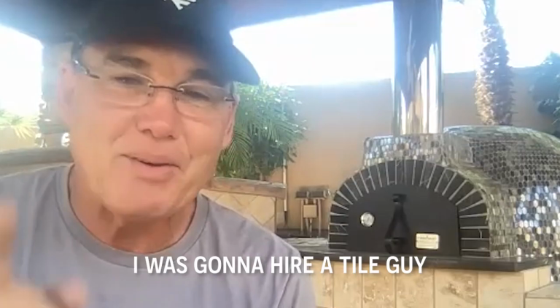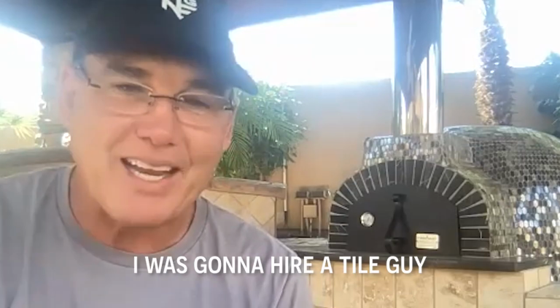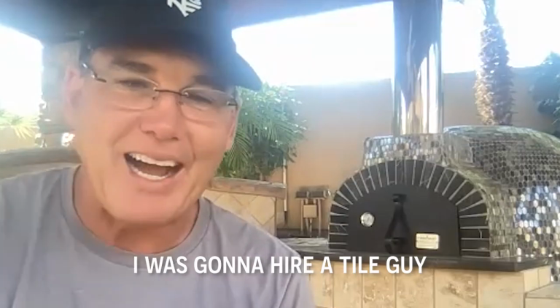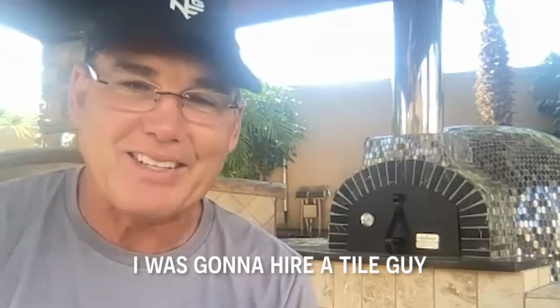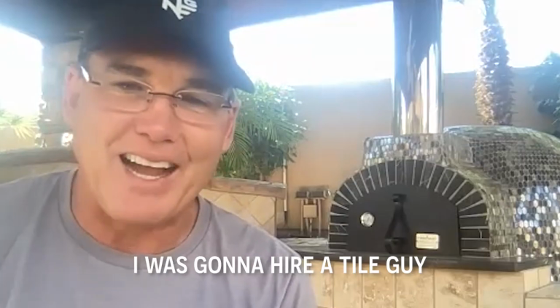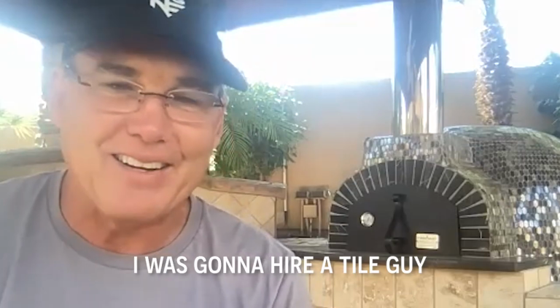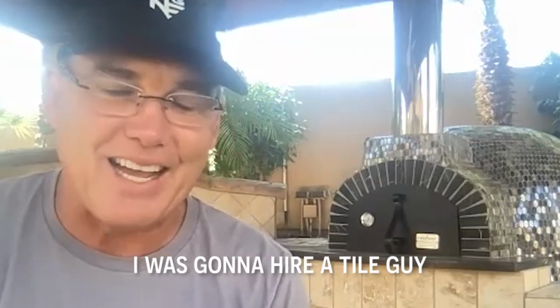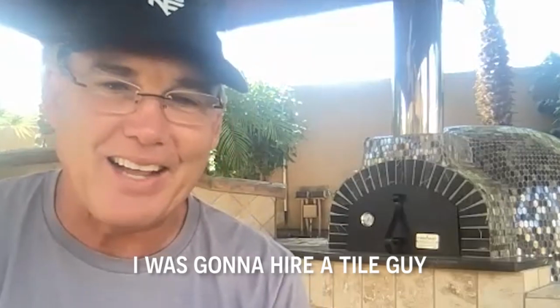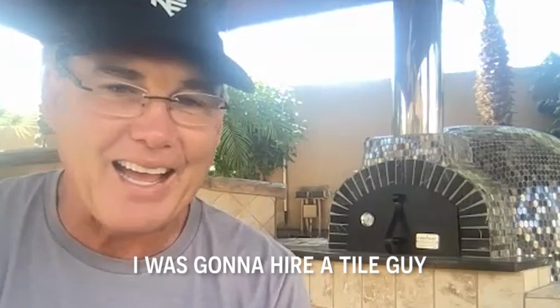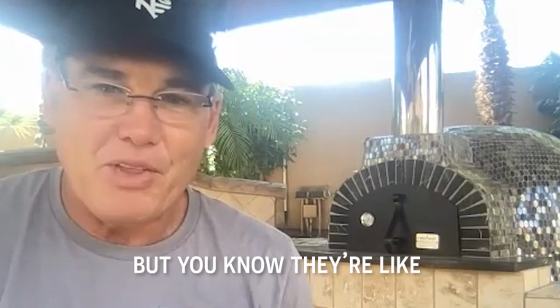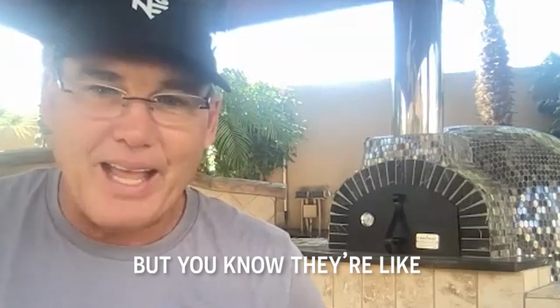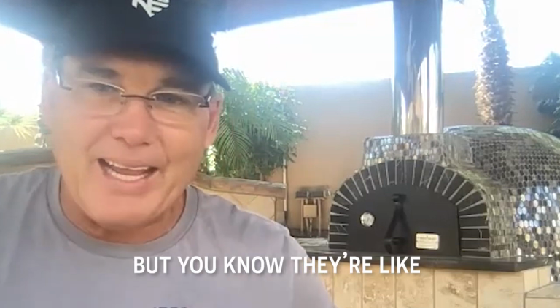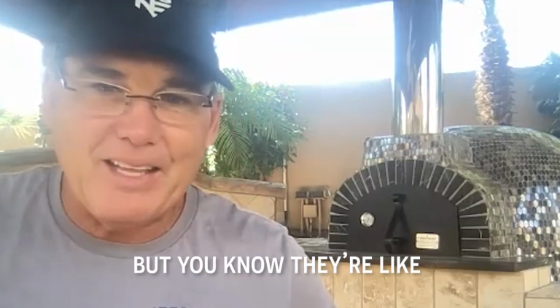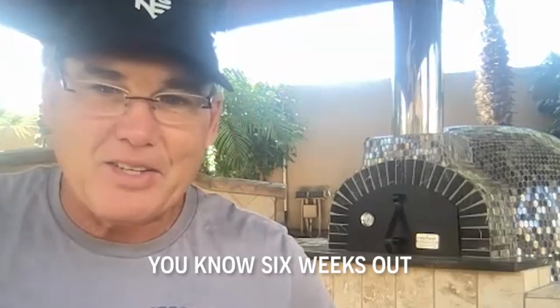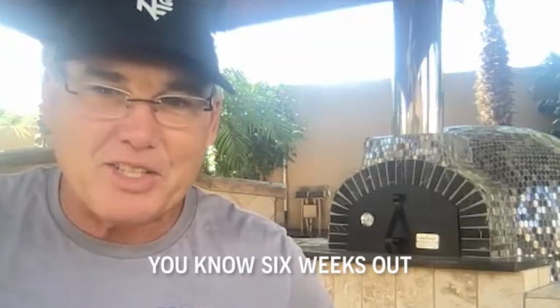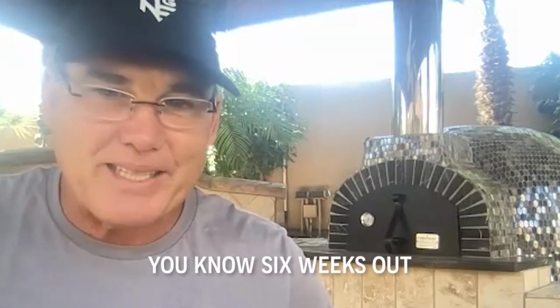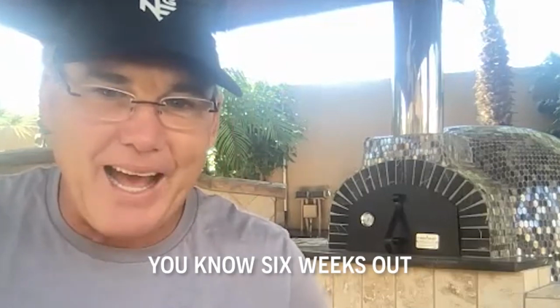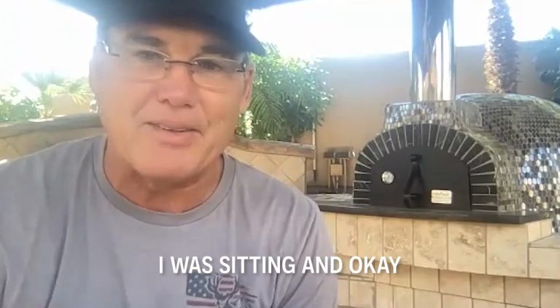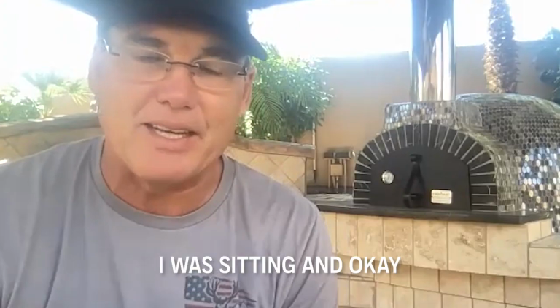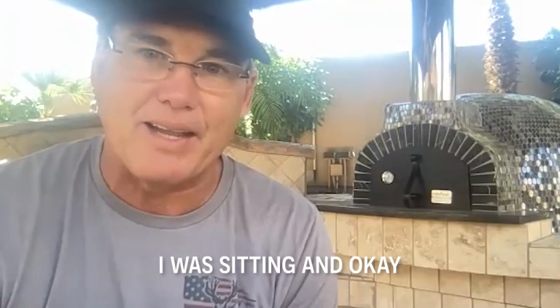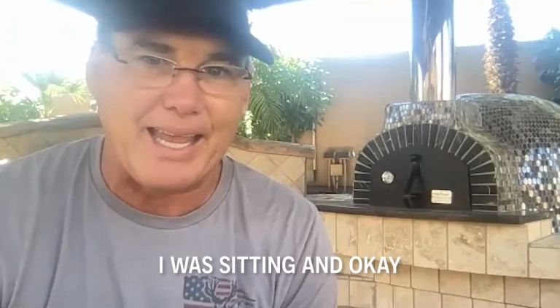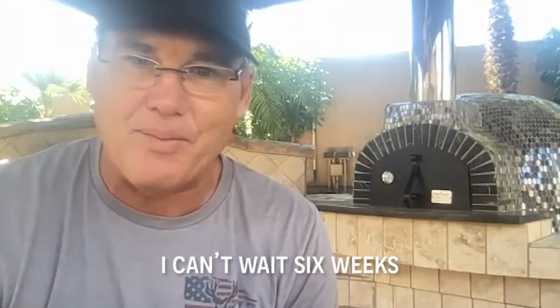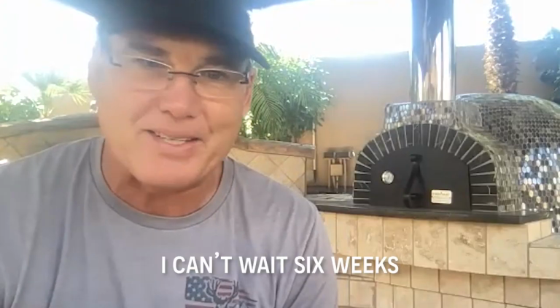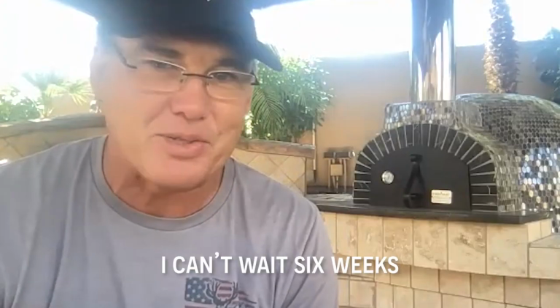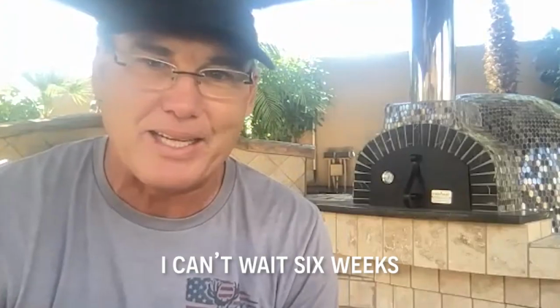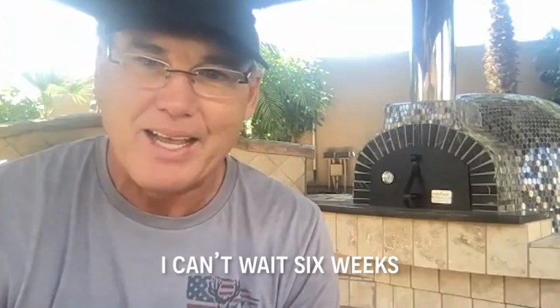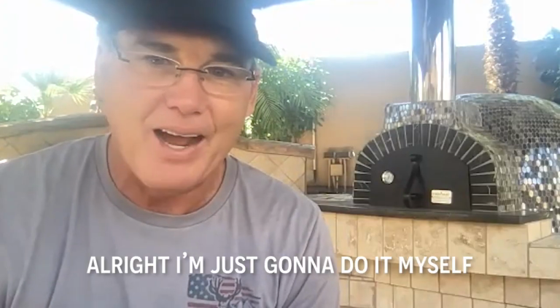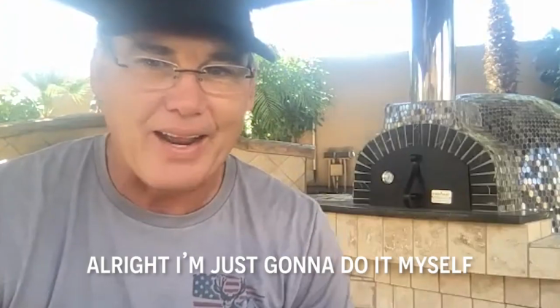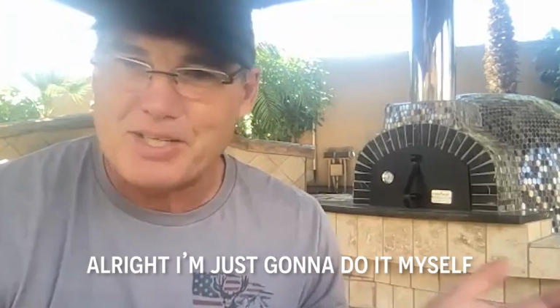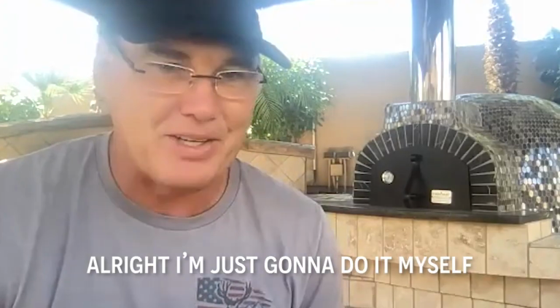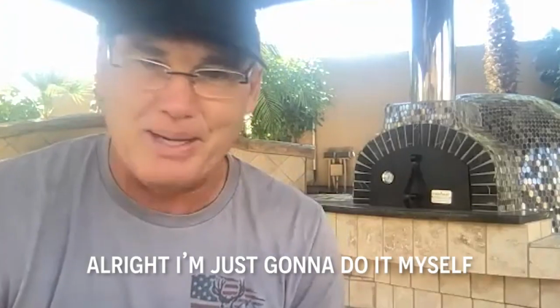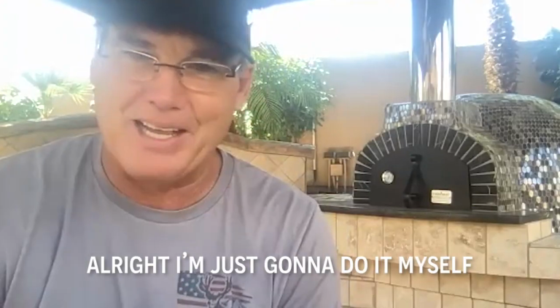I was going to hire a tile guy, but they're like six weeks out. And I'm sitting there, okay, I can't wait six weeks. I'm just going to do it myself.